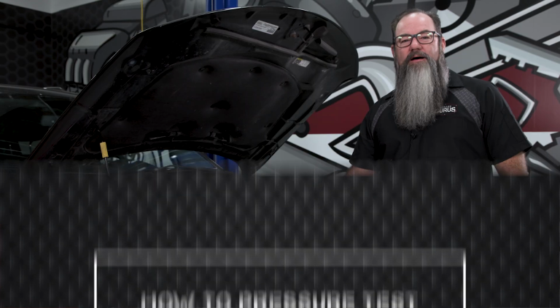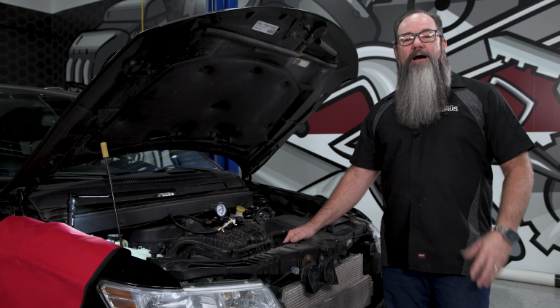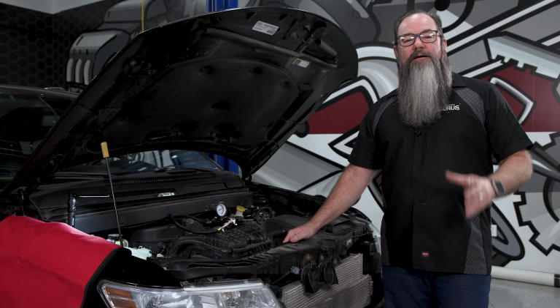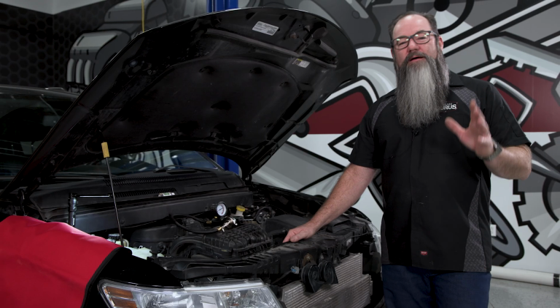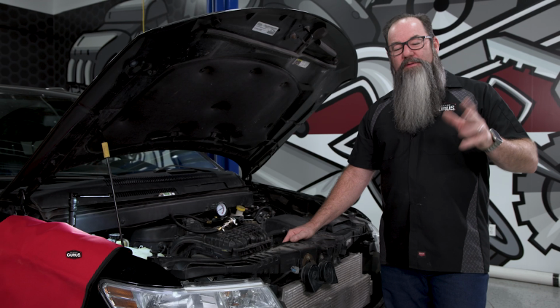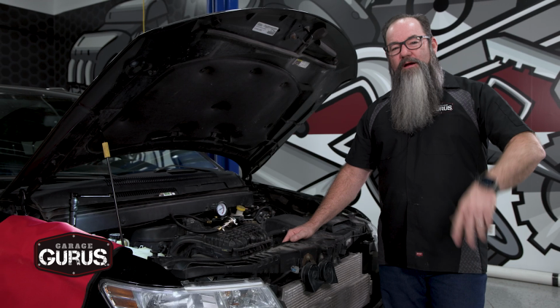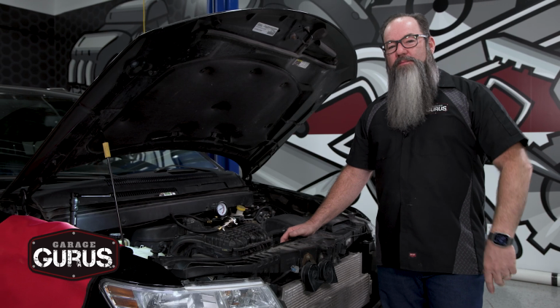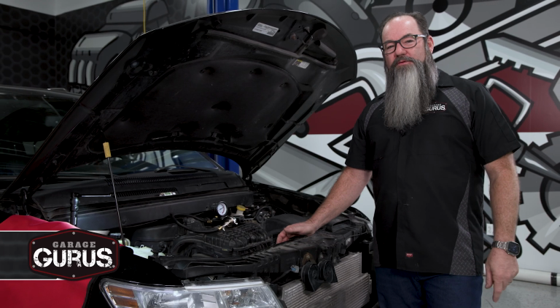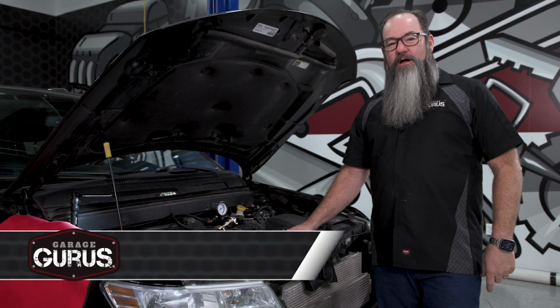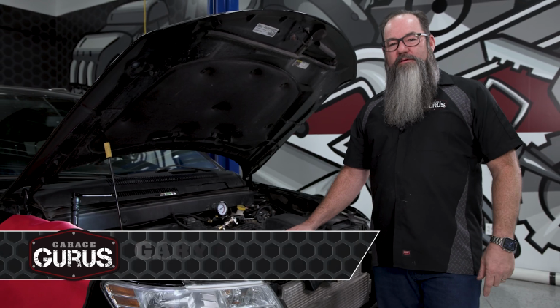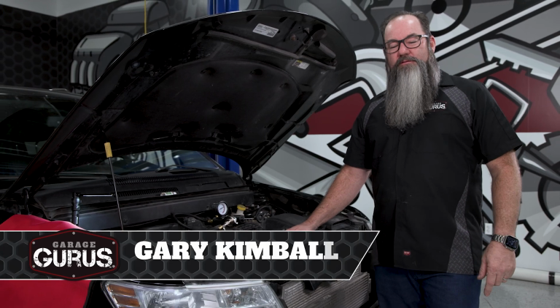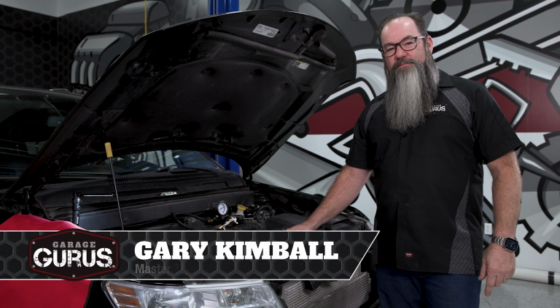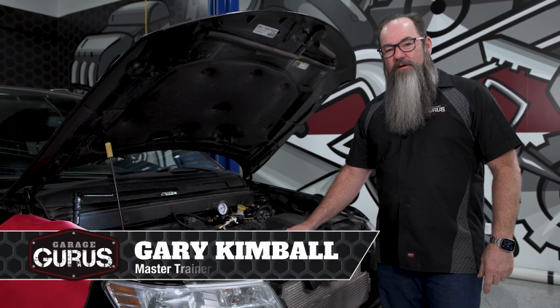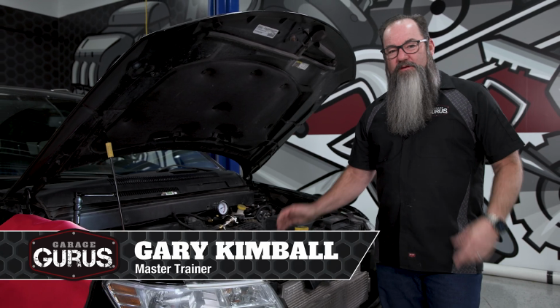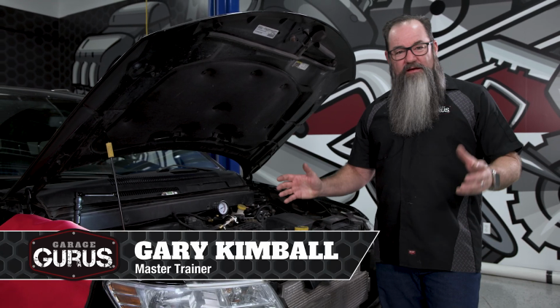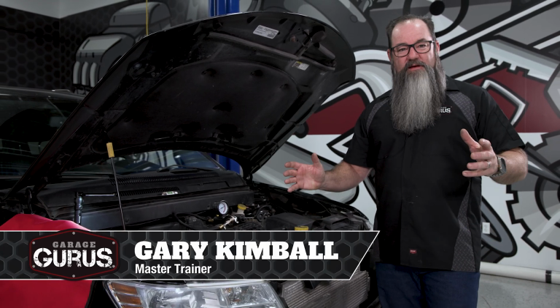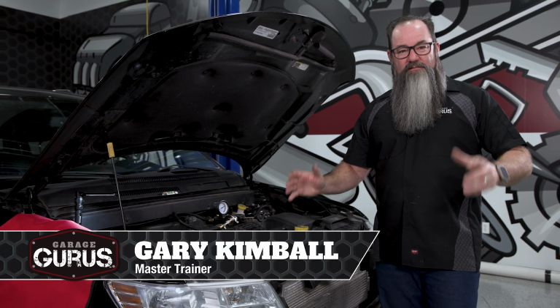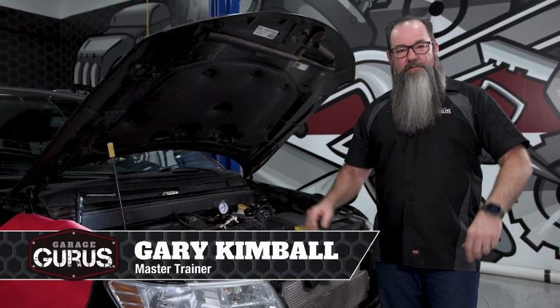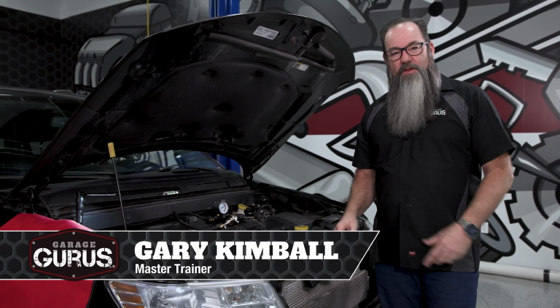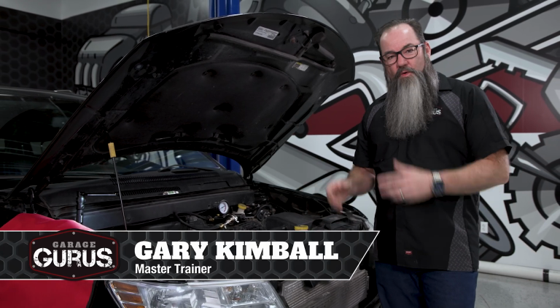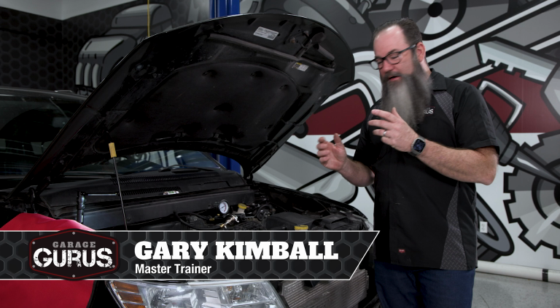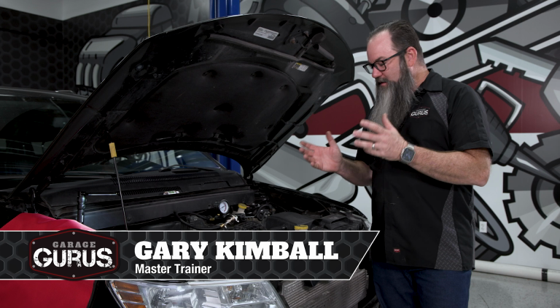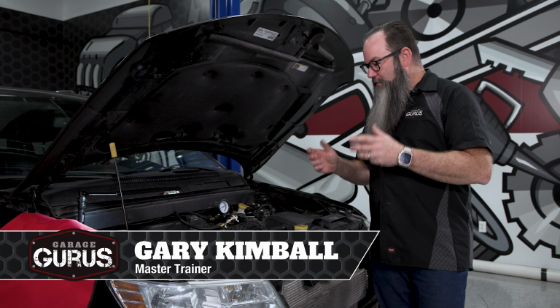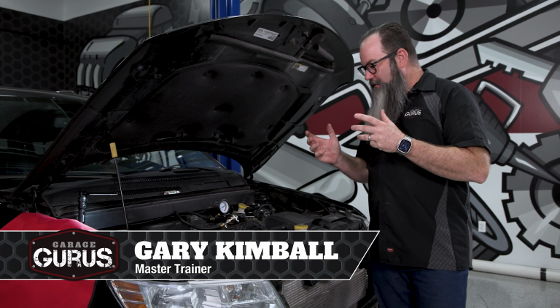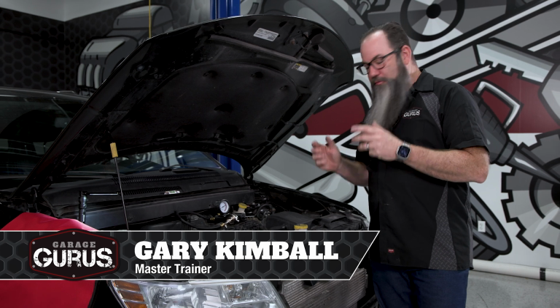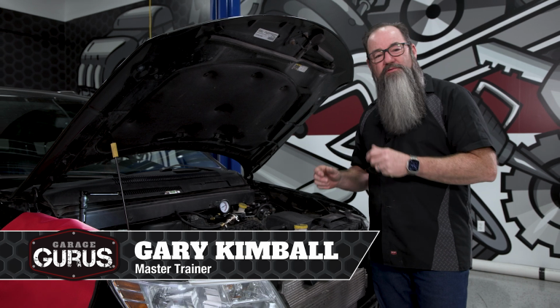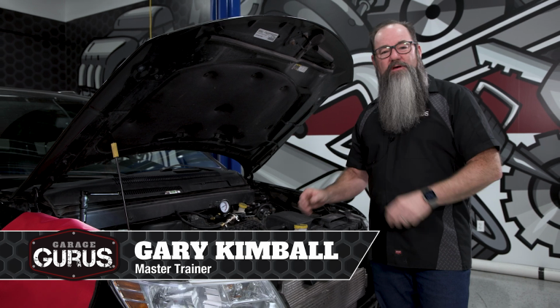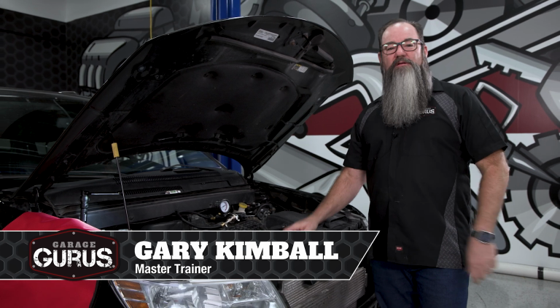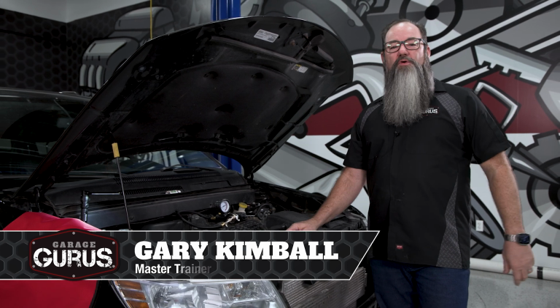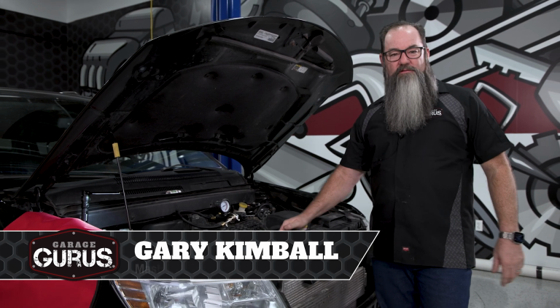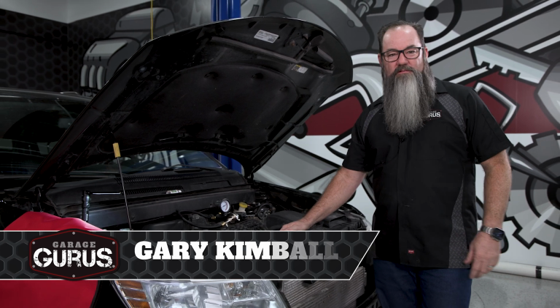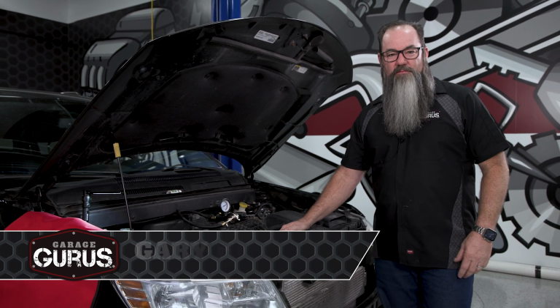Hi, I'm Gary Kimball with Garage Gurus. Today's Tech Tip, we're going to talk about pressure testing cooling systems.